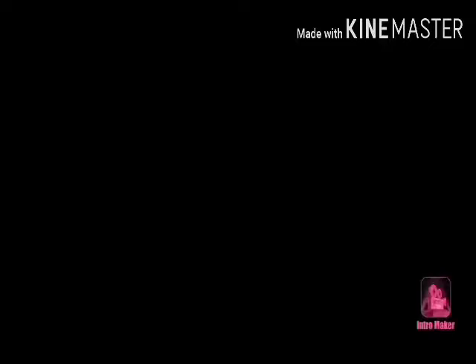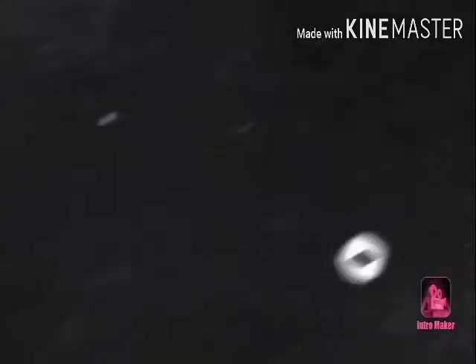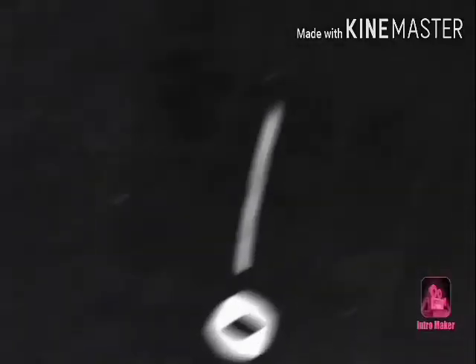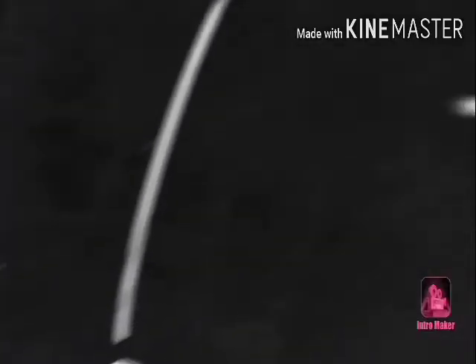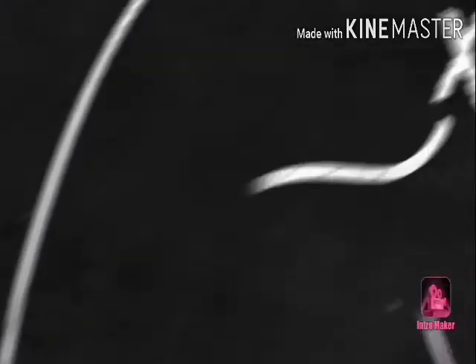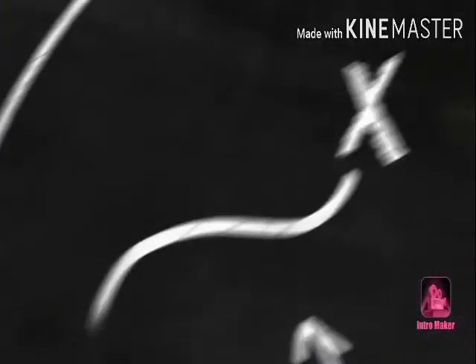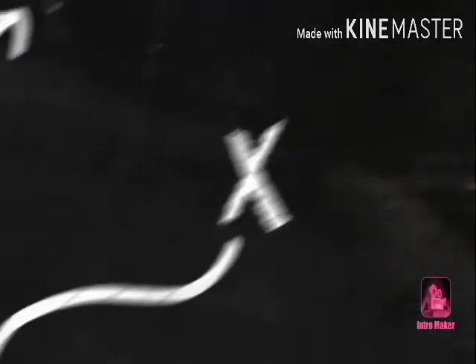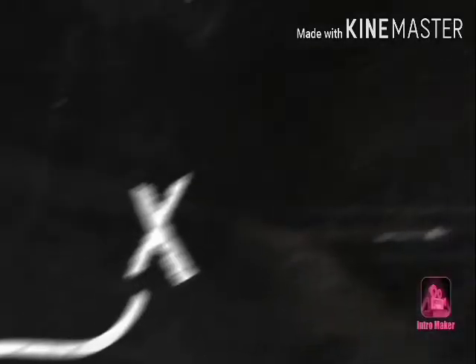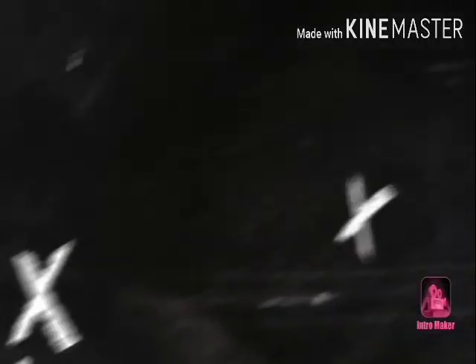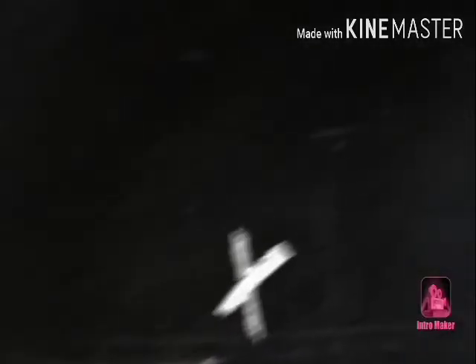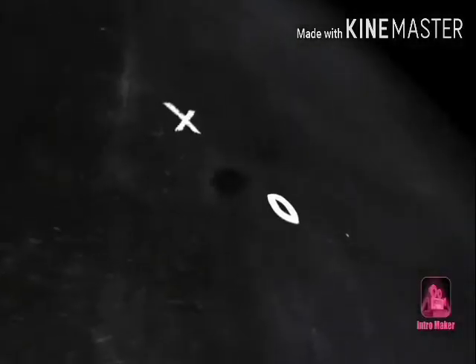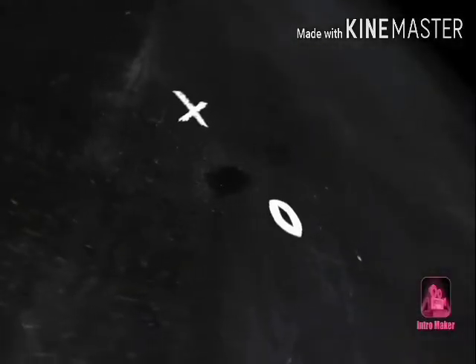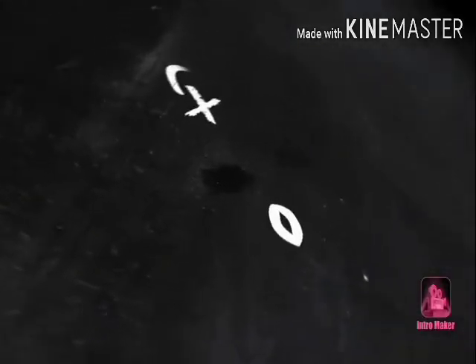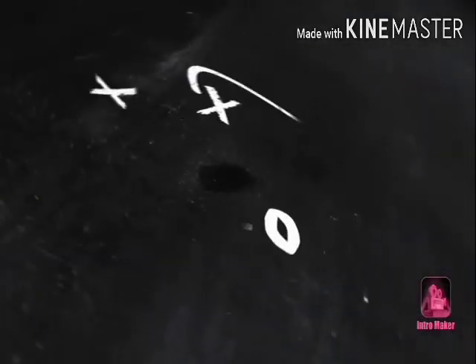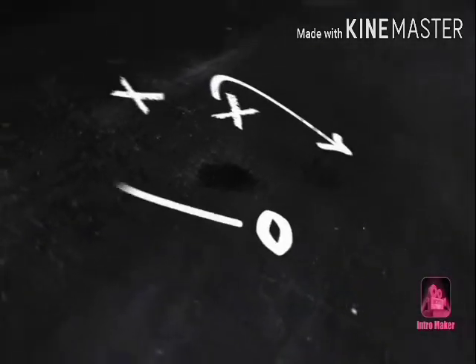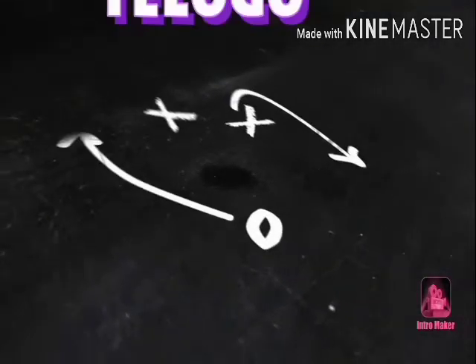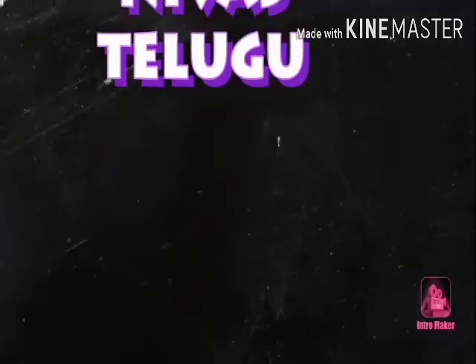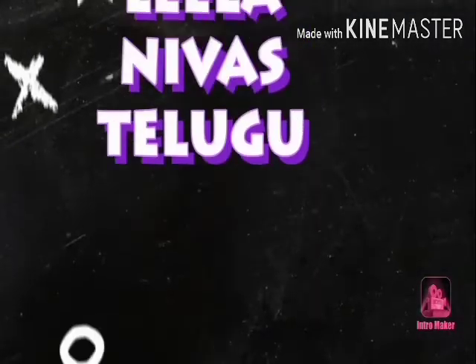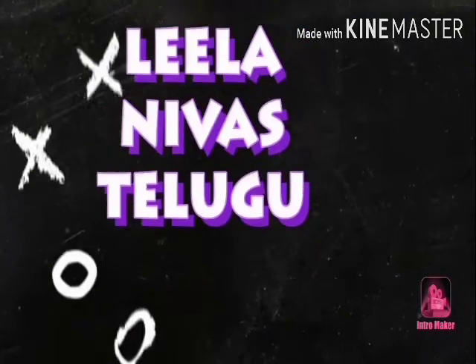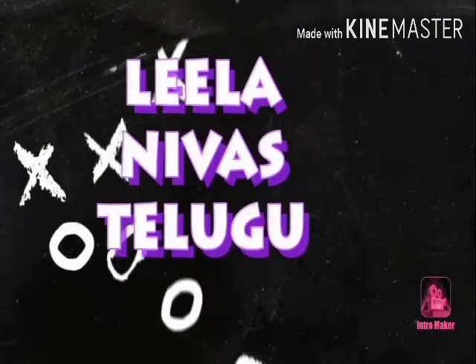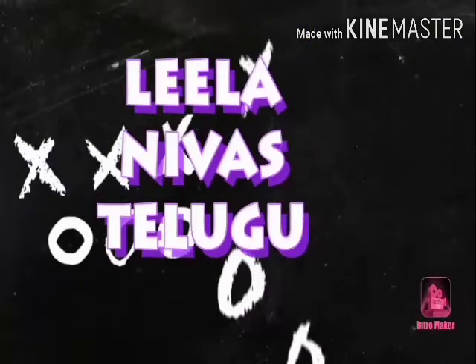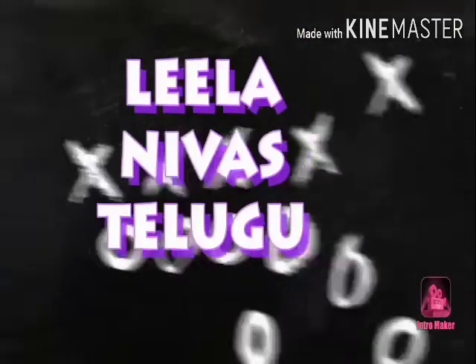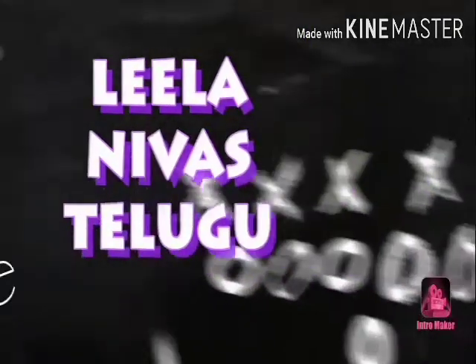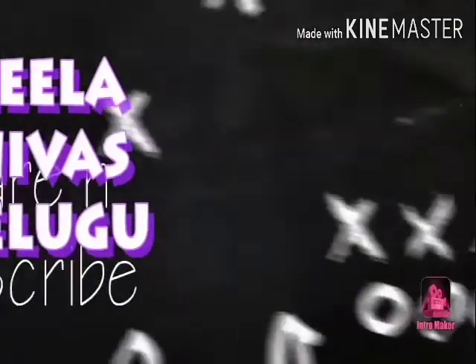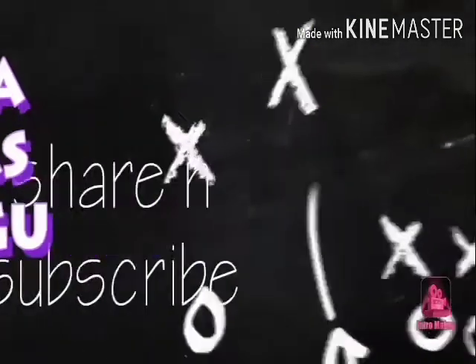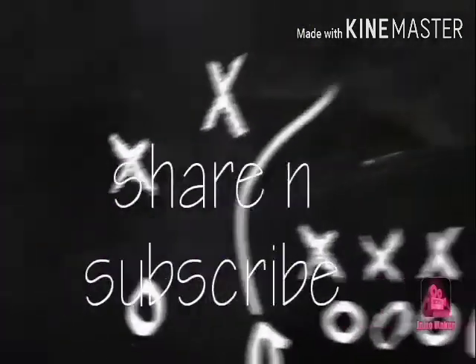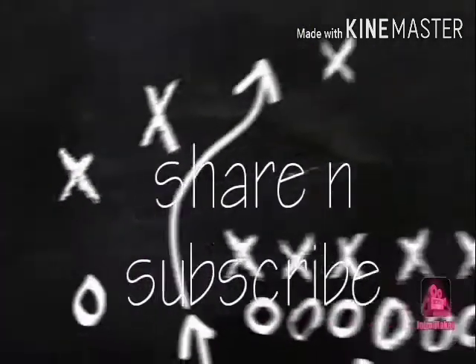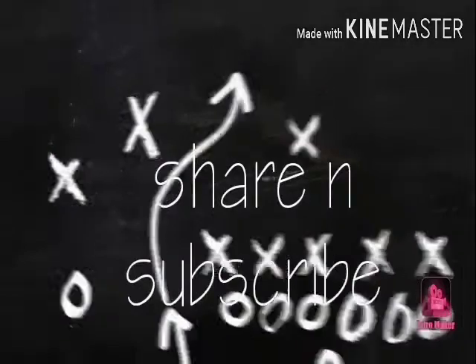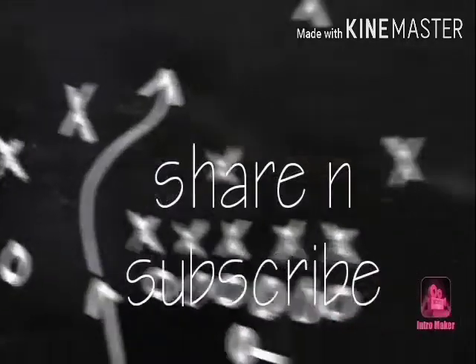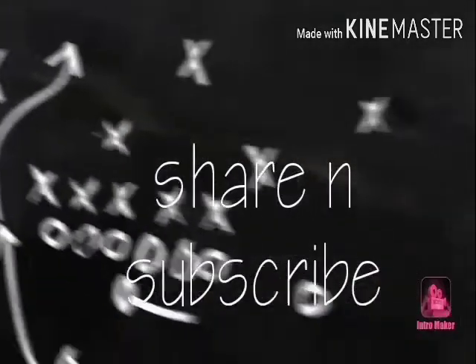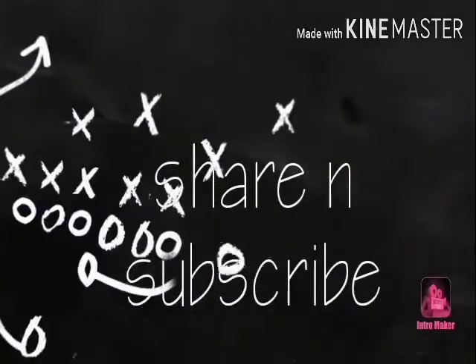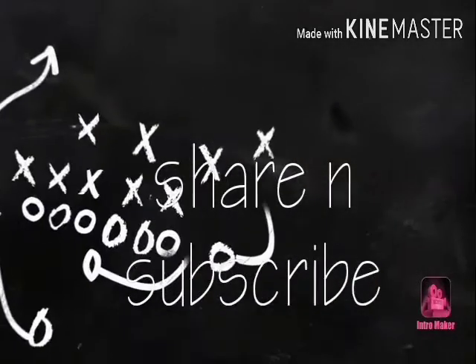Hi friends, welcome to my channel. Today I have my favorite flowers for a day.